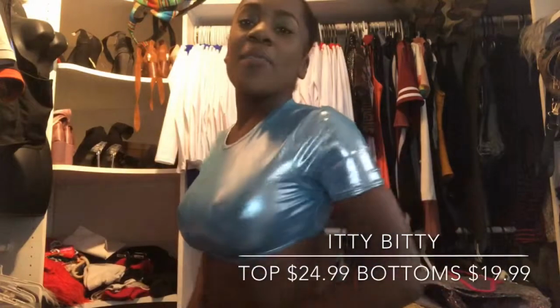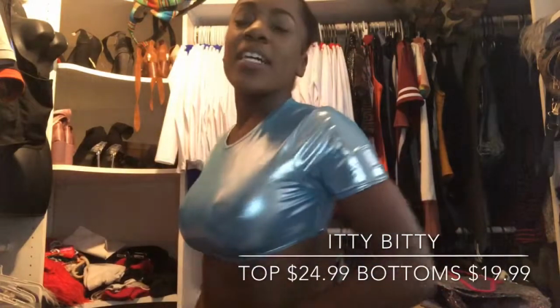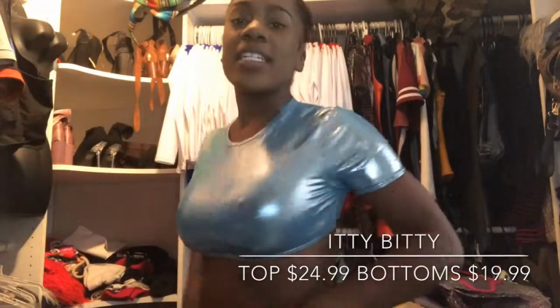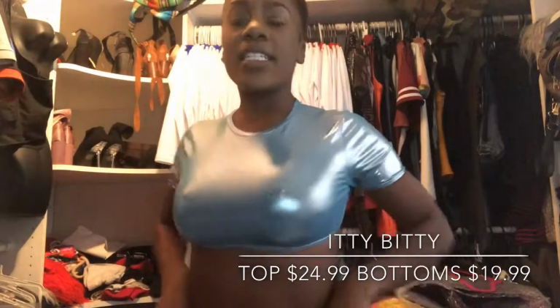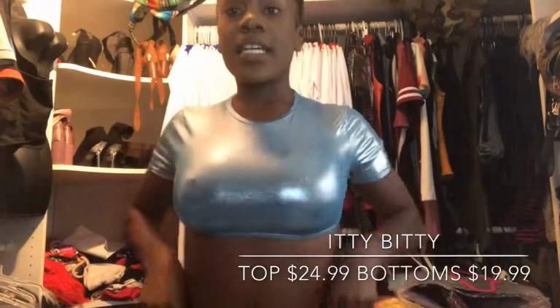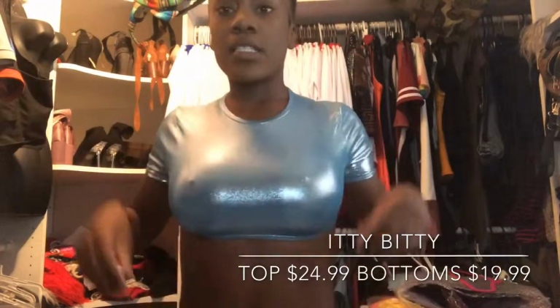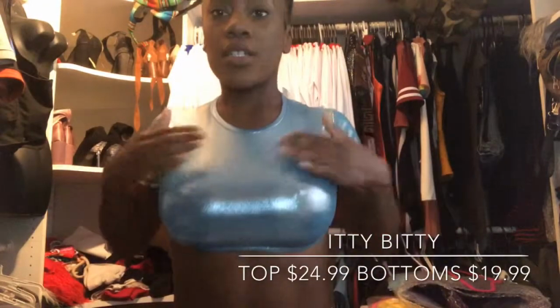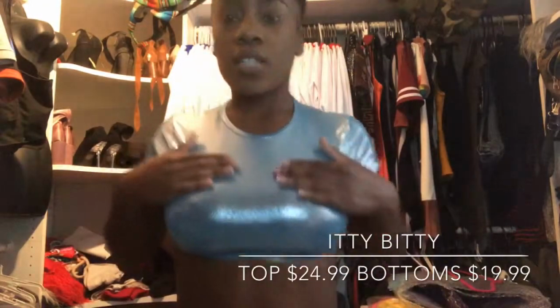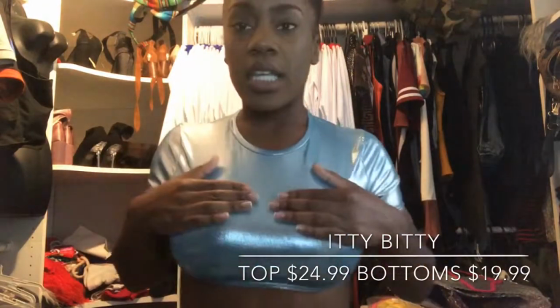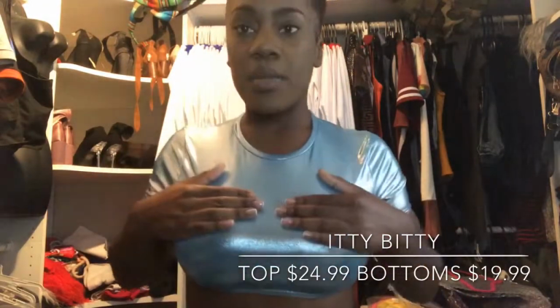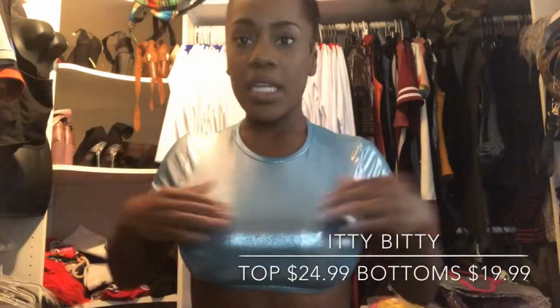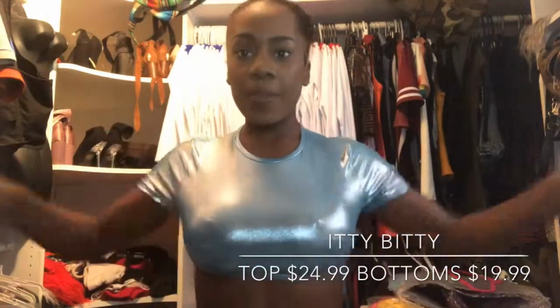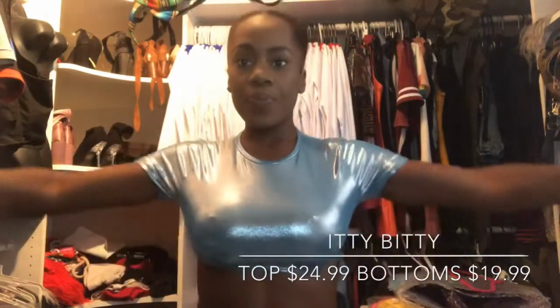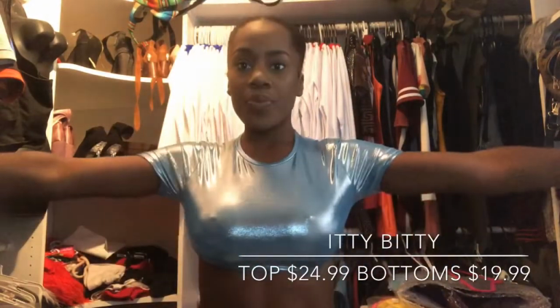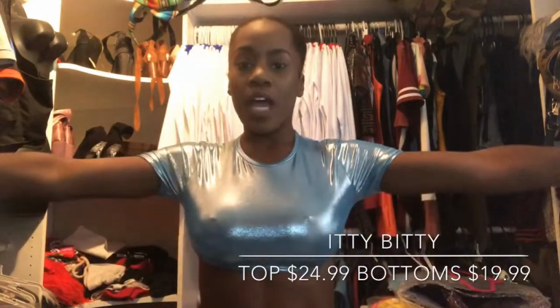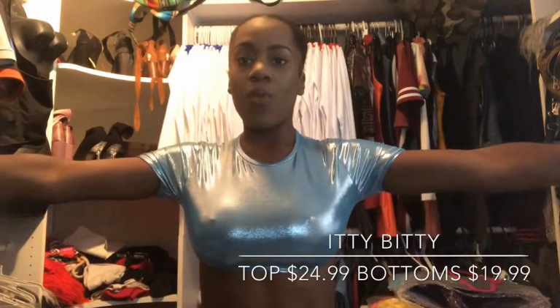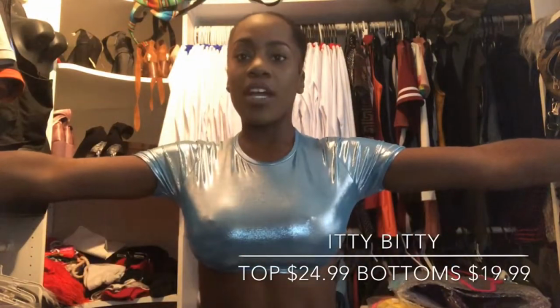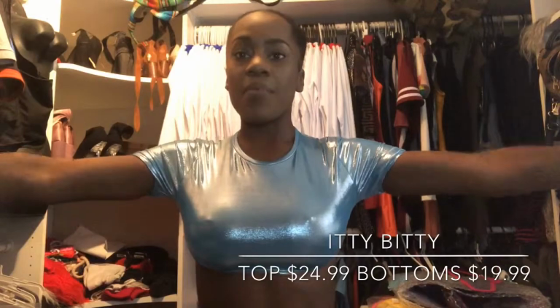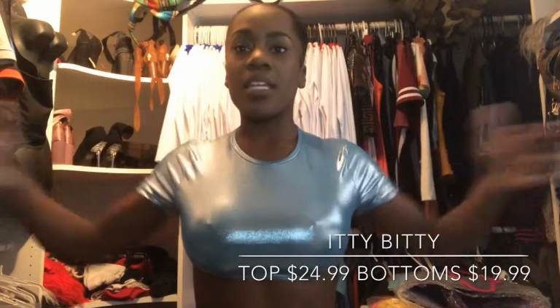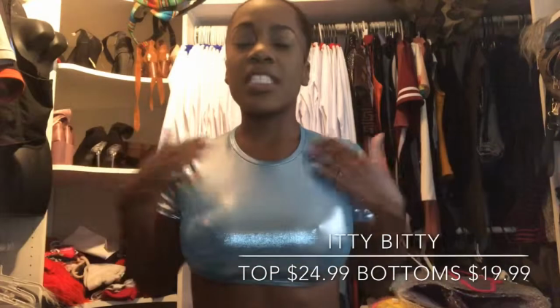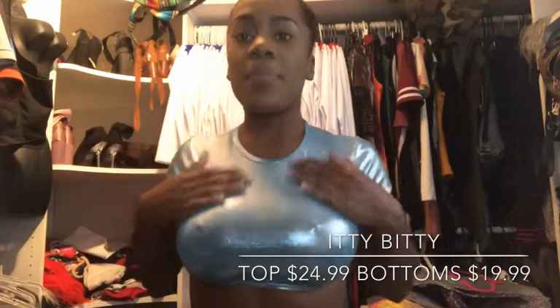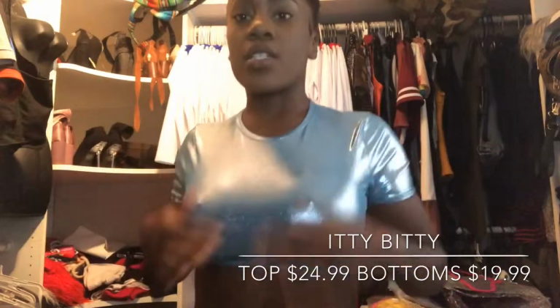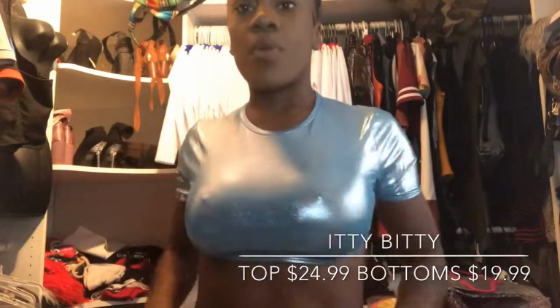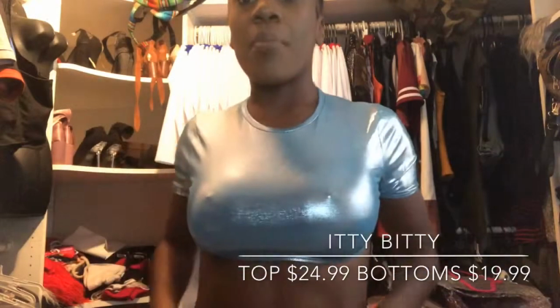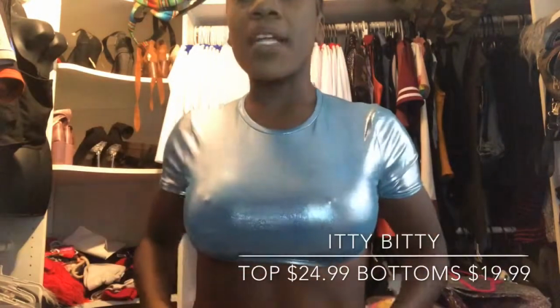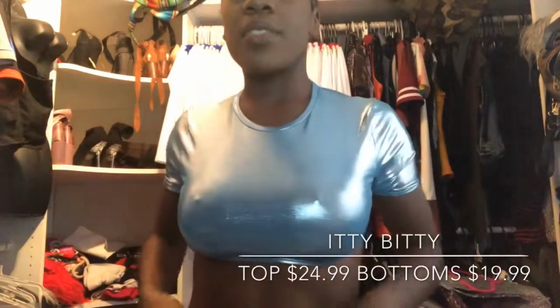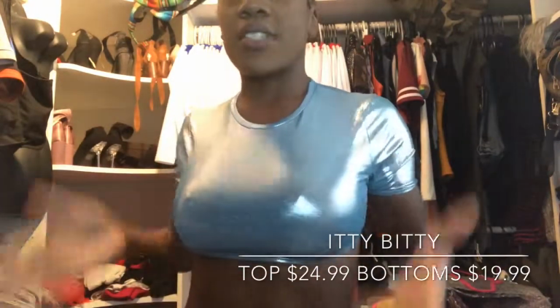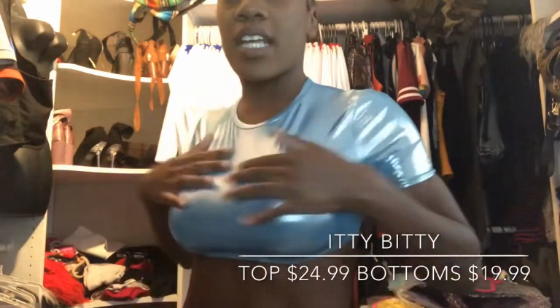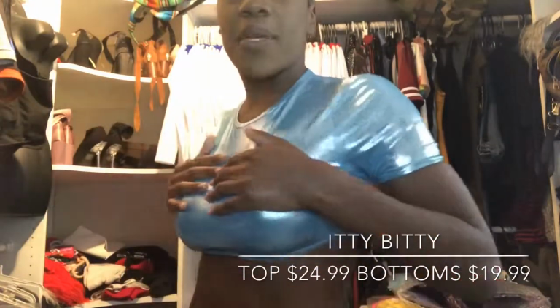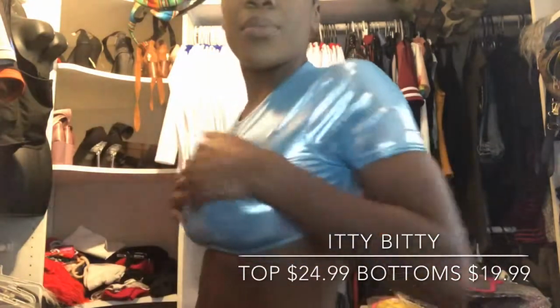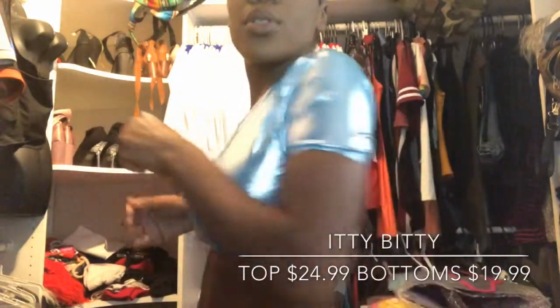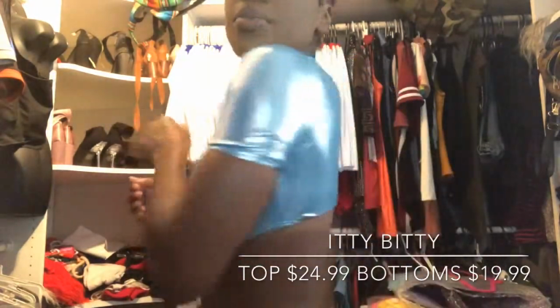This is called the Itty Bitty. I'm wearing a medium top and a small bottom just because I have bigger boobs.